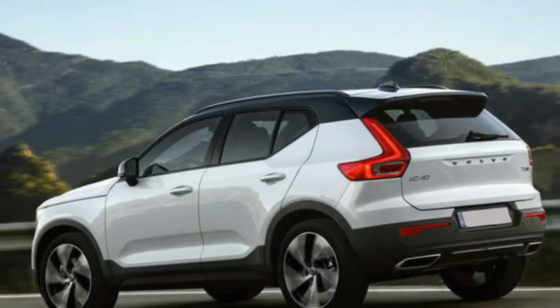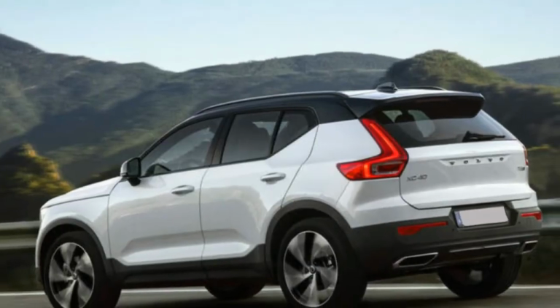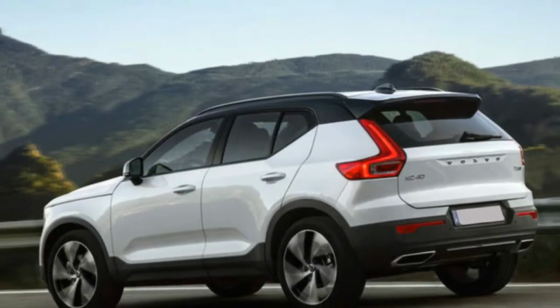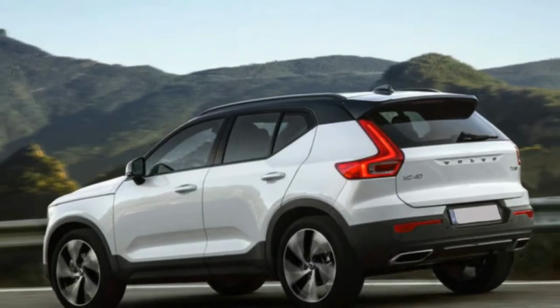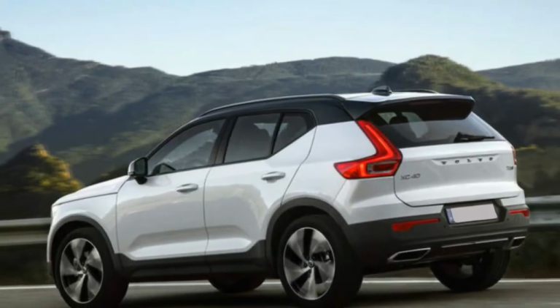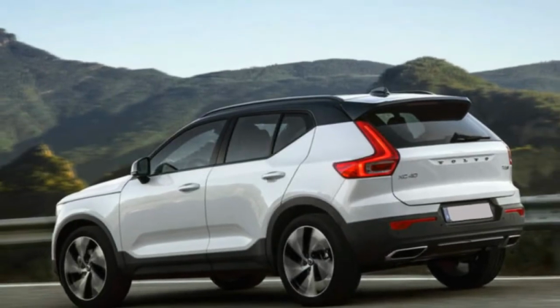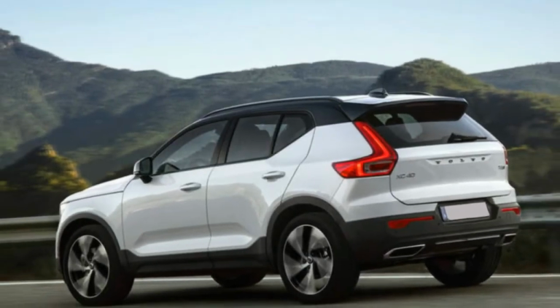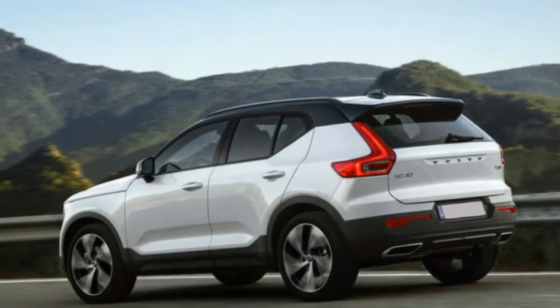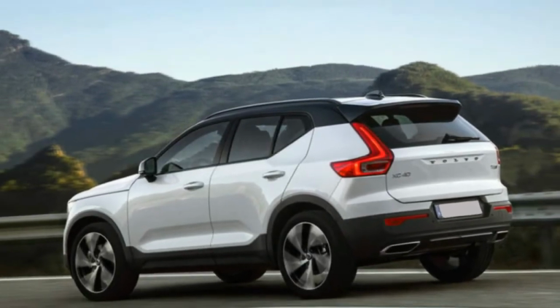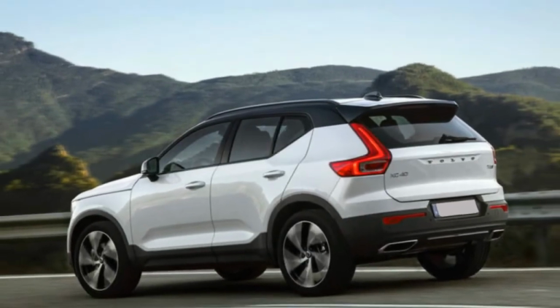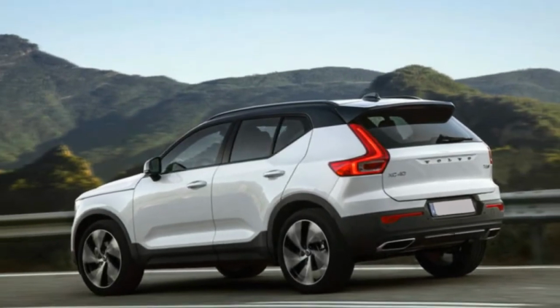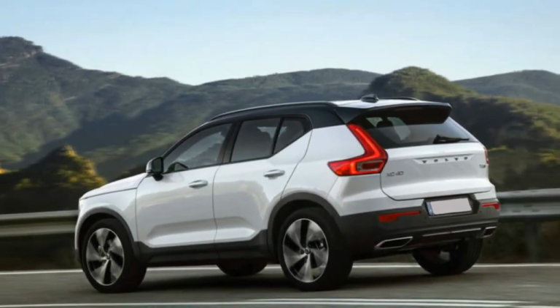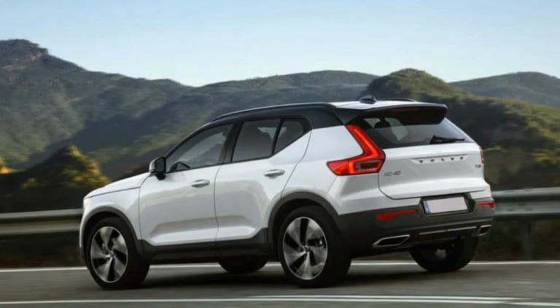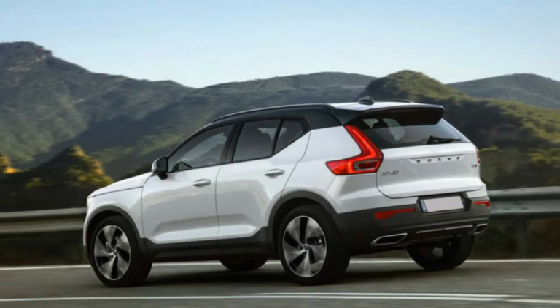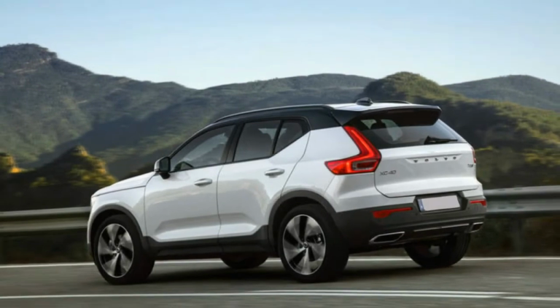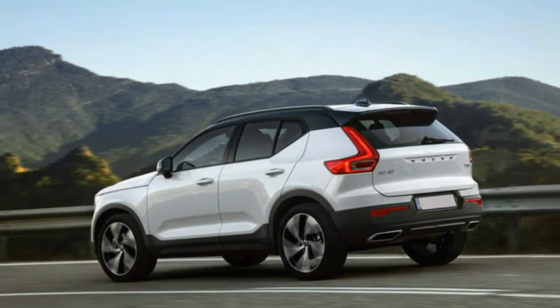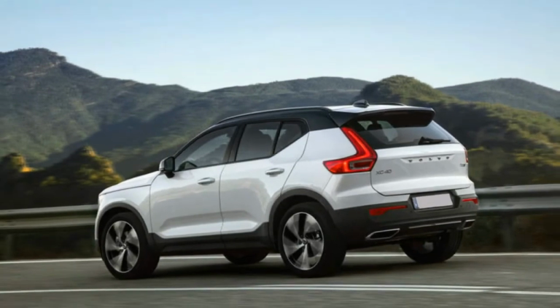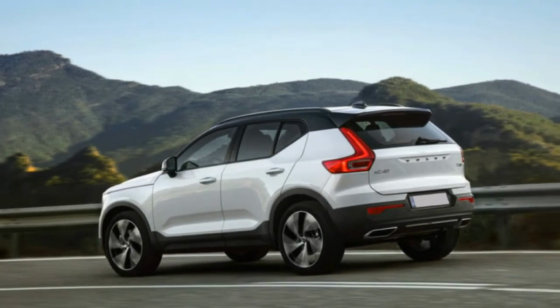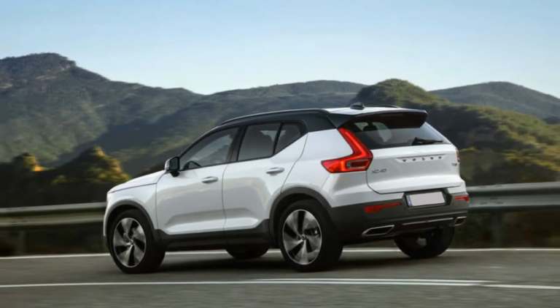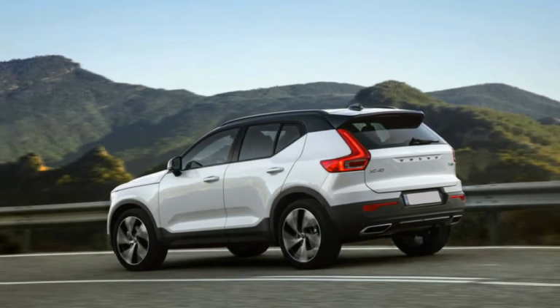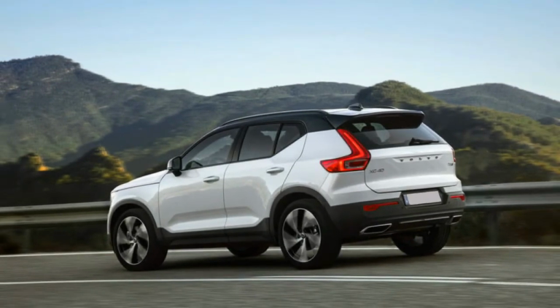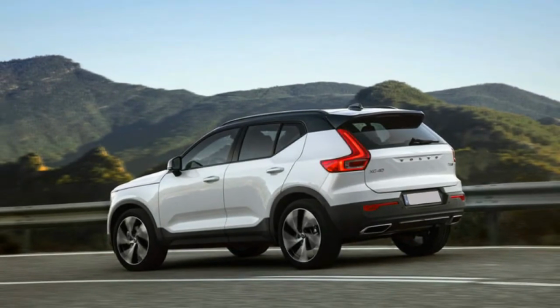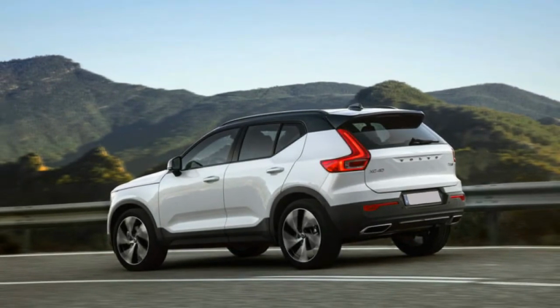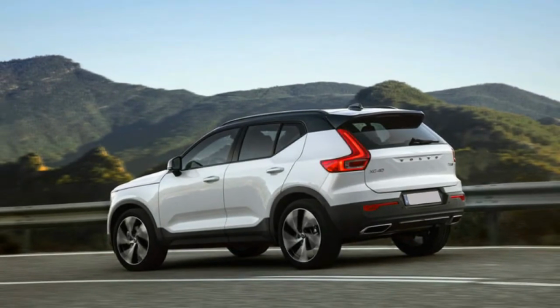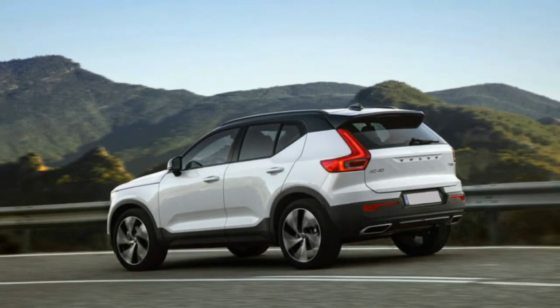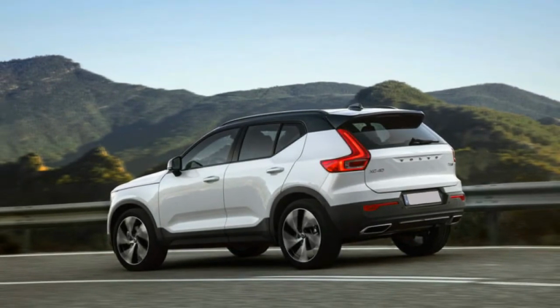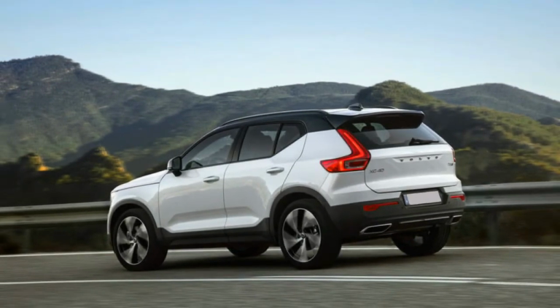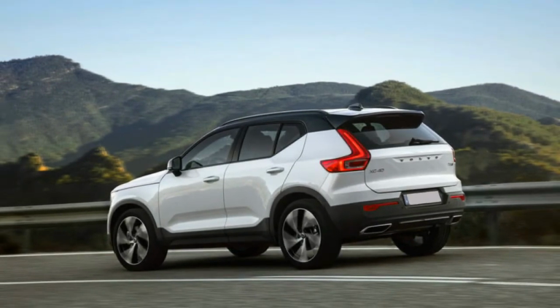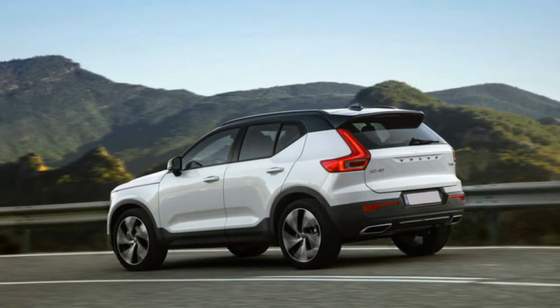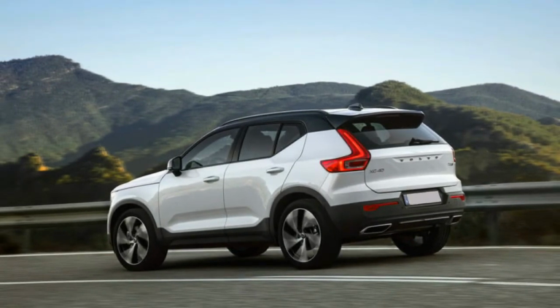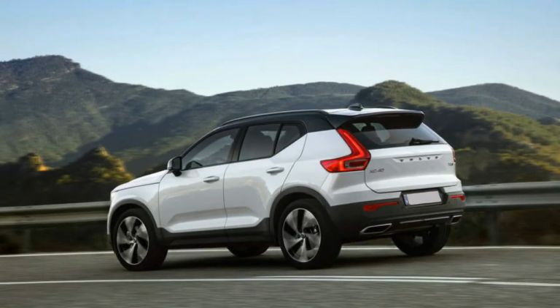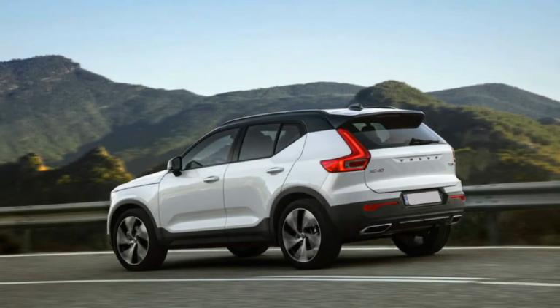Welcome to Boss Automotive. Volvo counts on the XC40 to attract new customers.